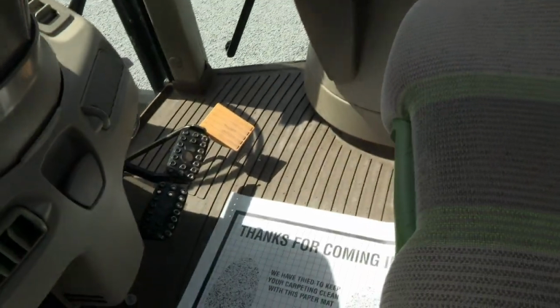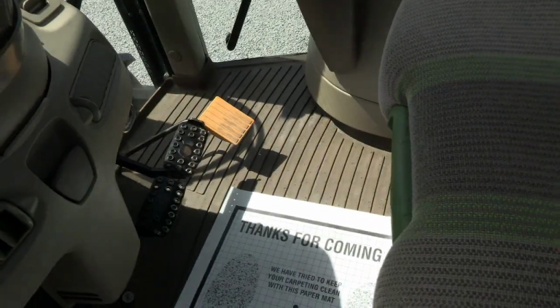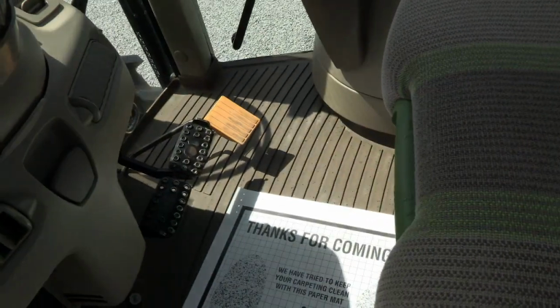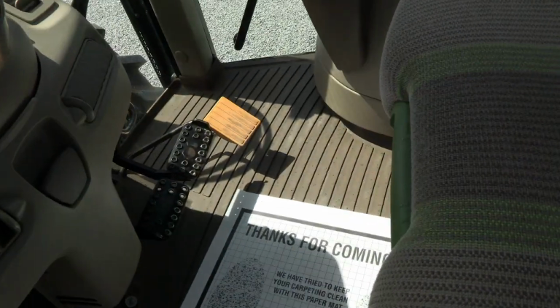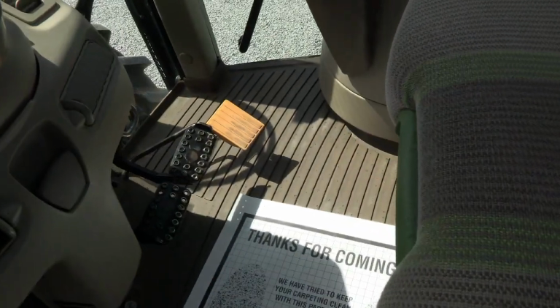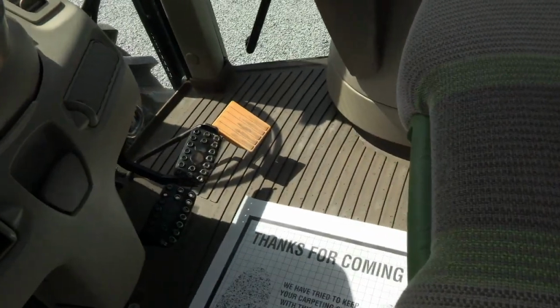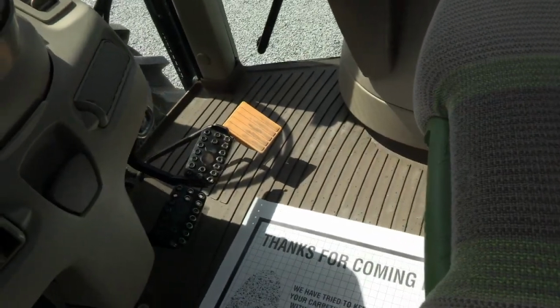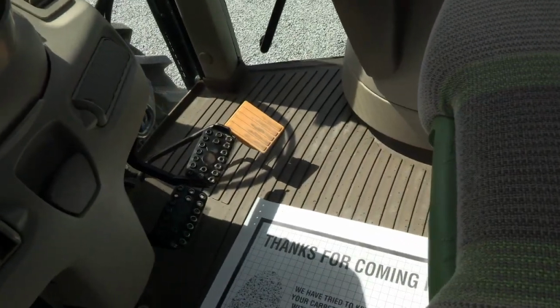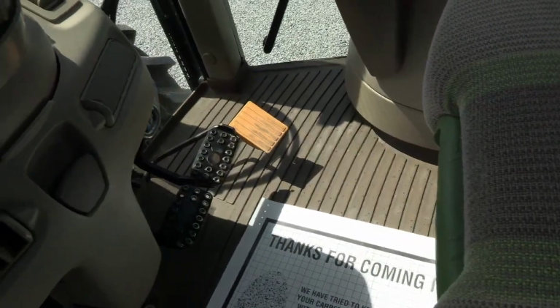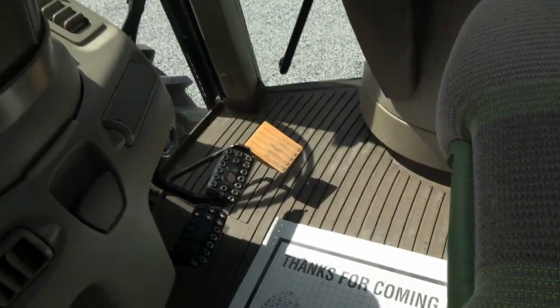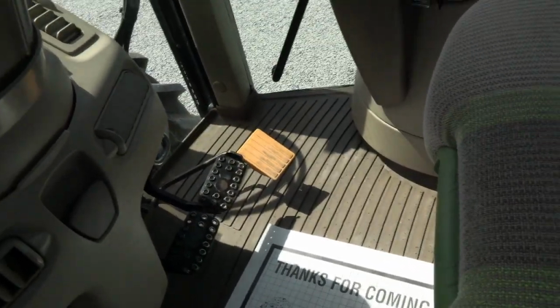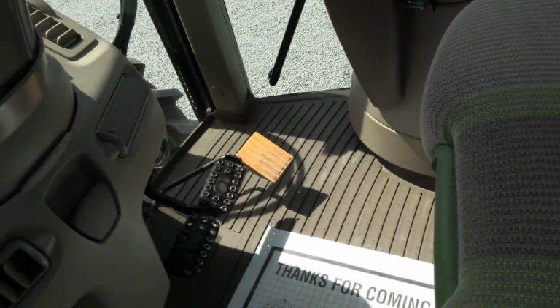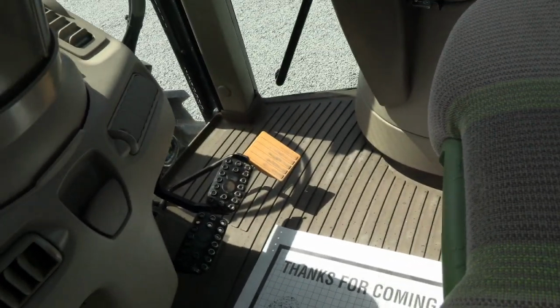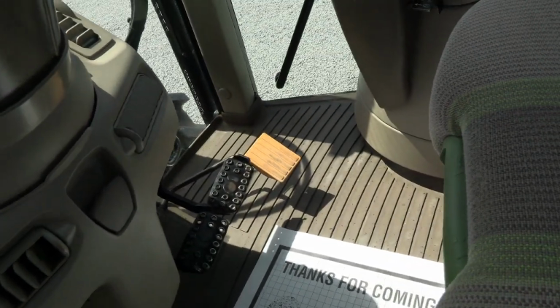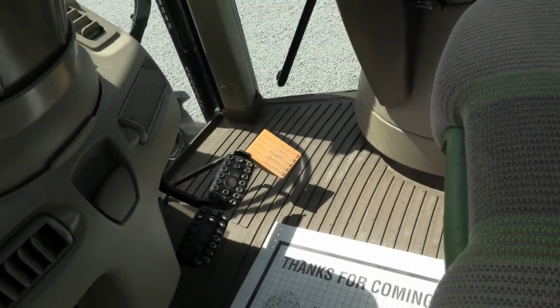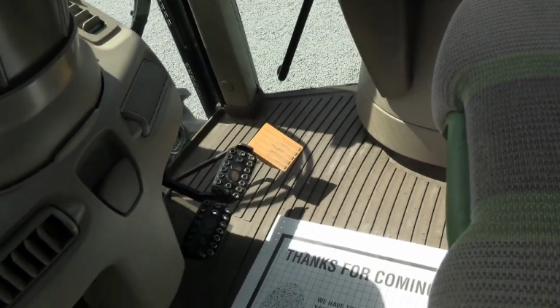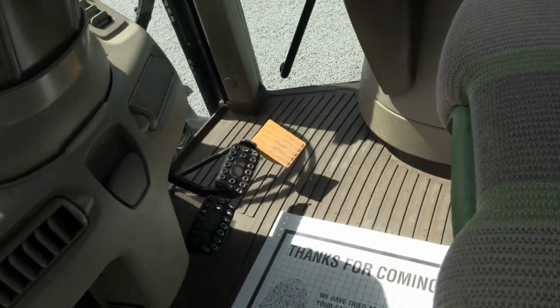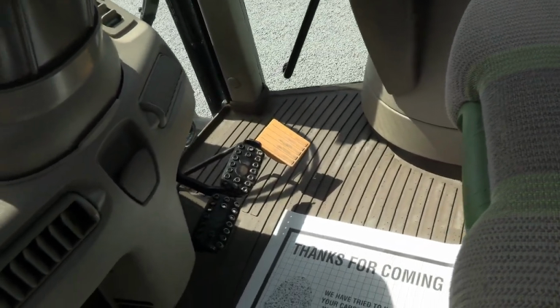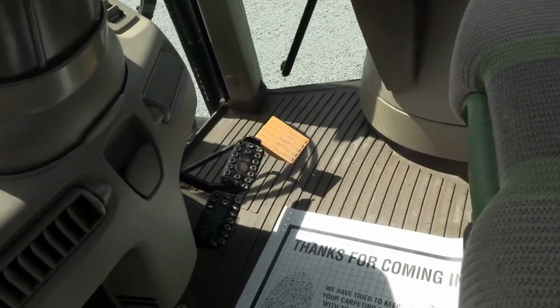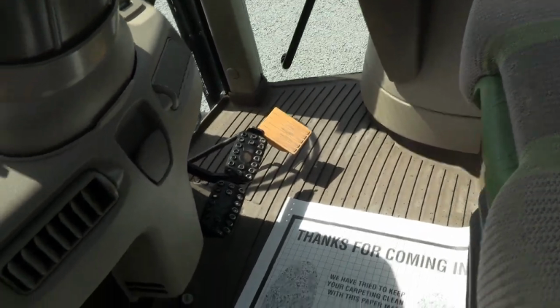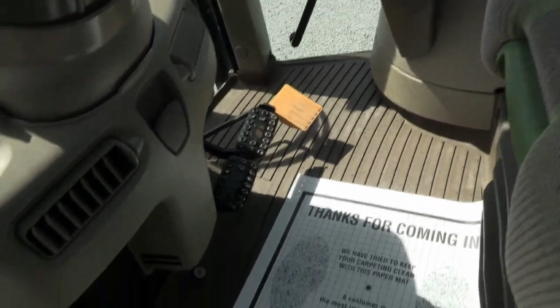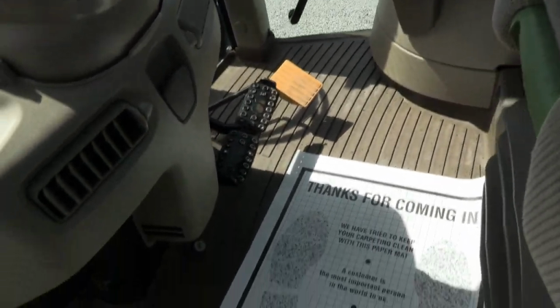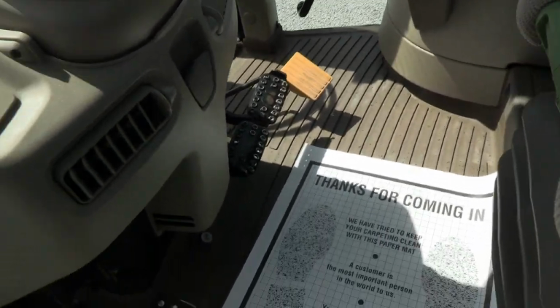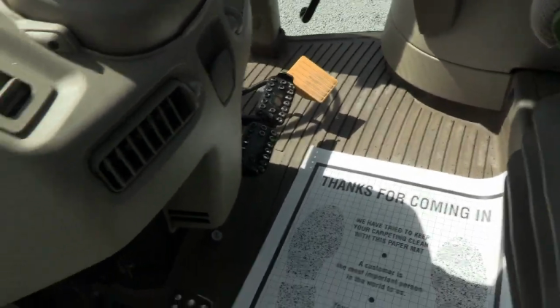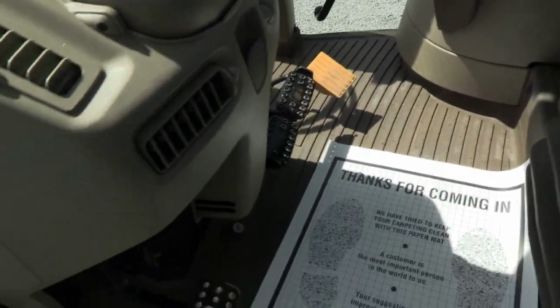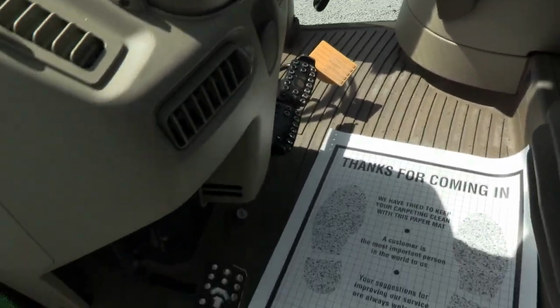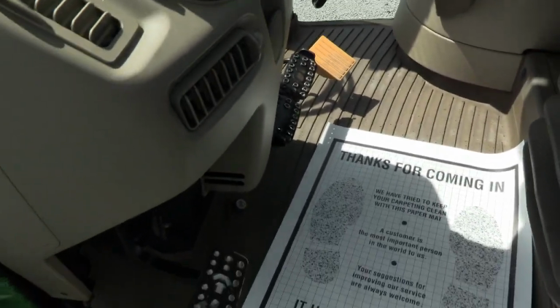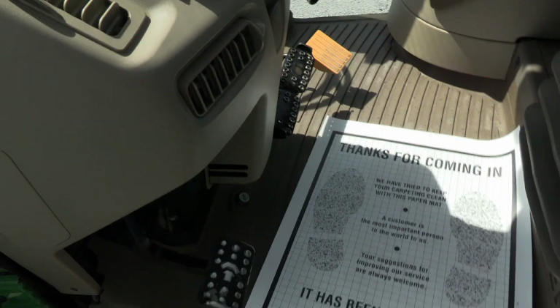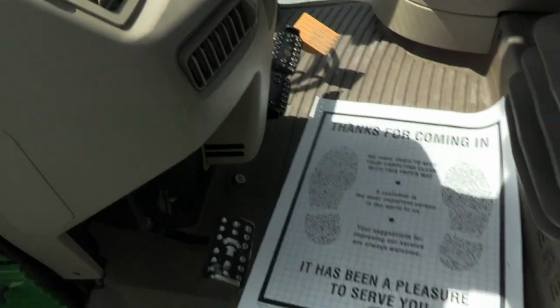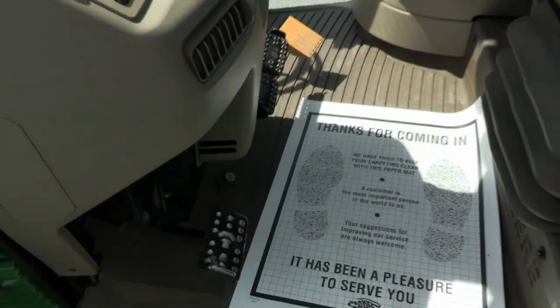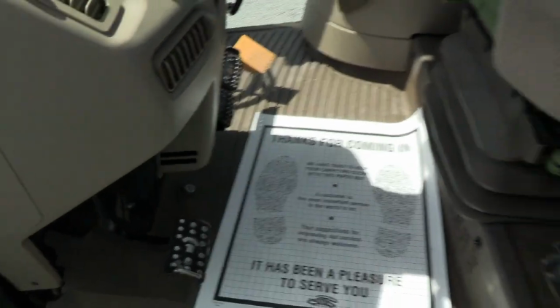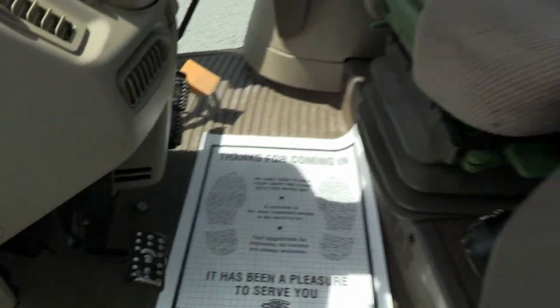Down on the floor, you've got the individual brakes, foot throttle, and clutch pedal.